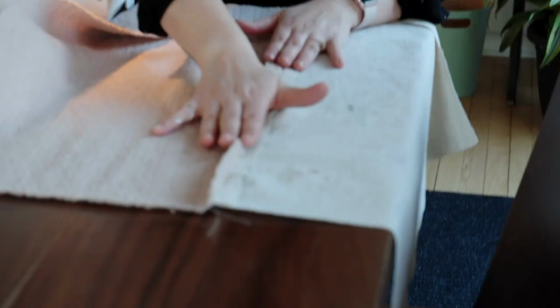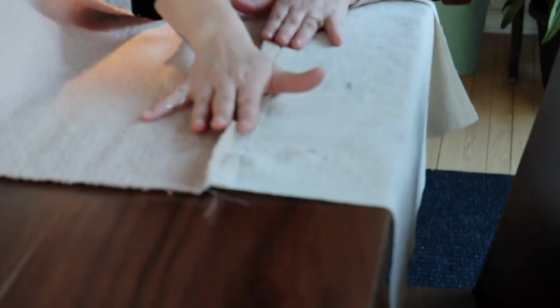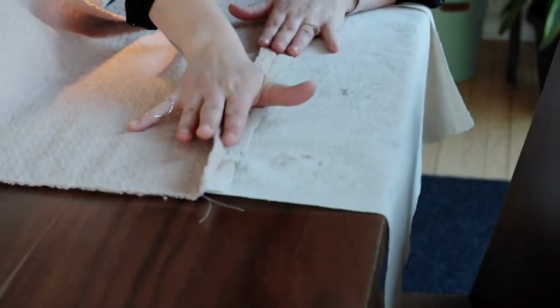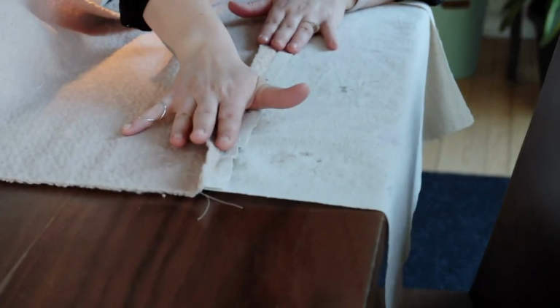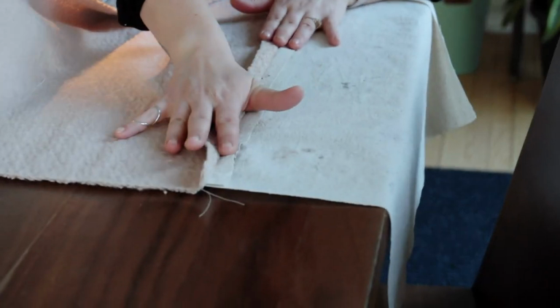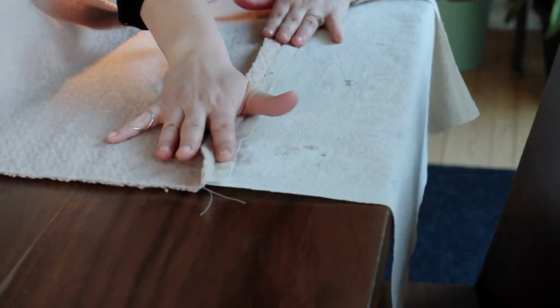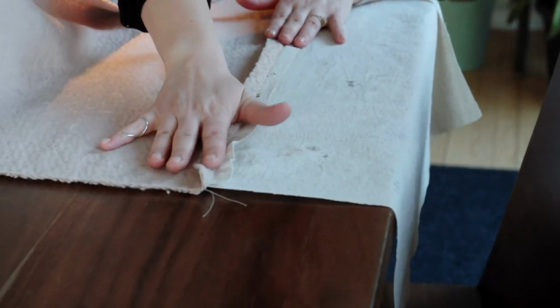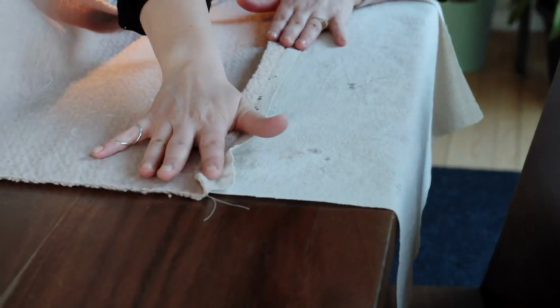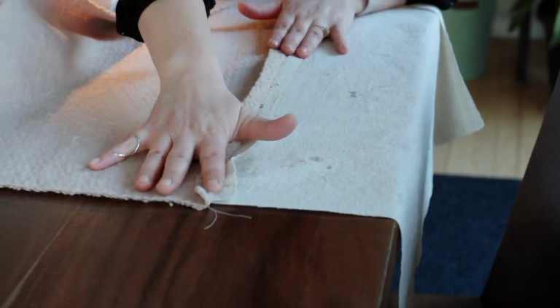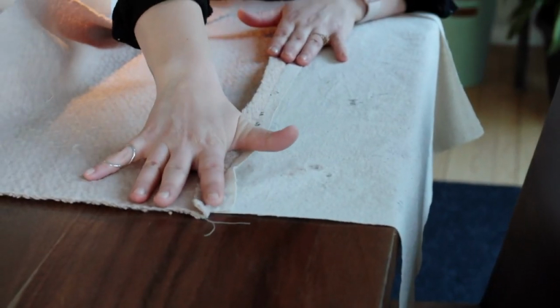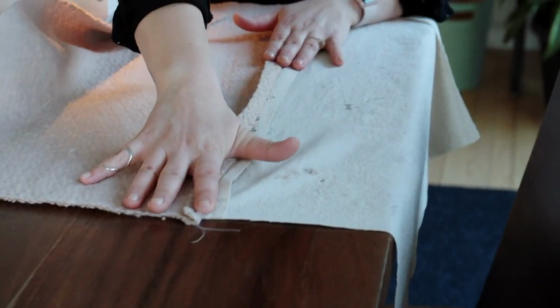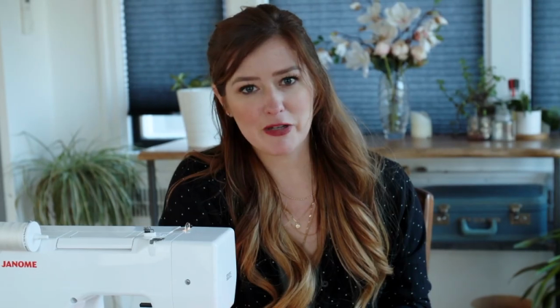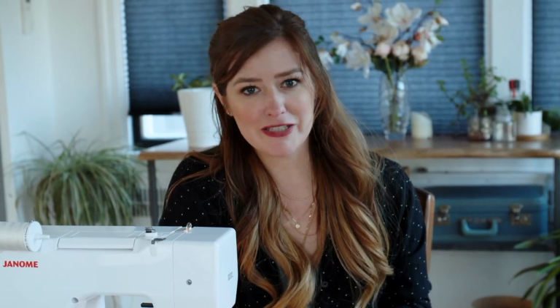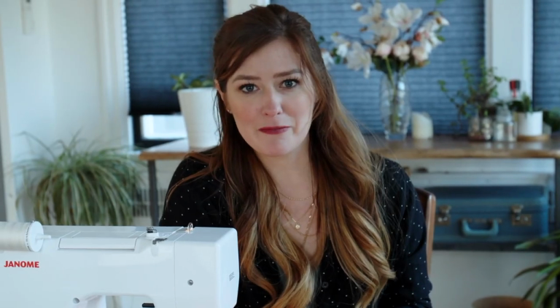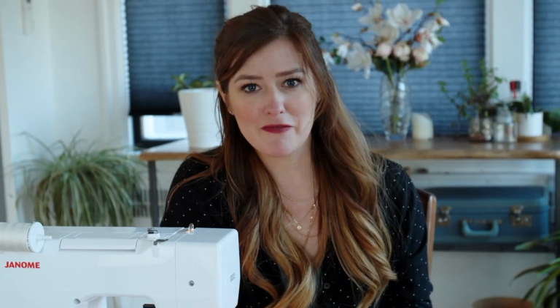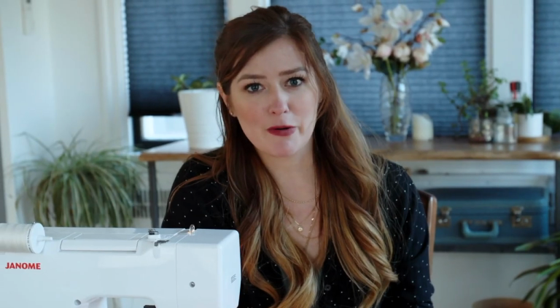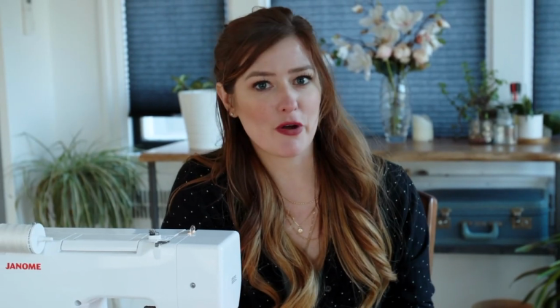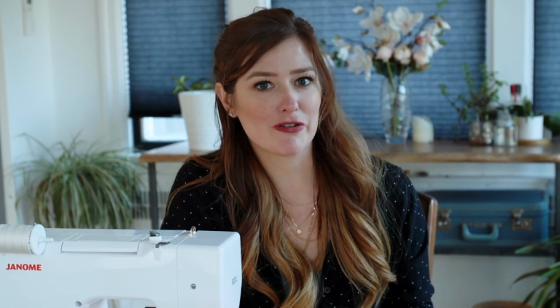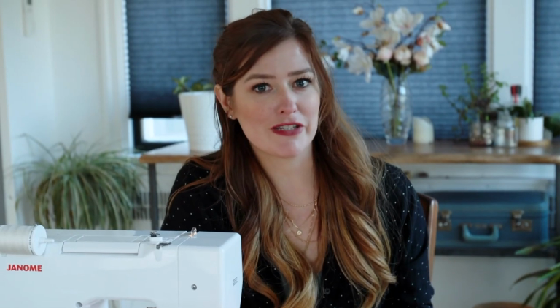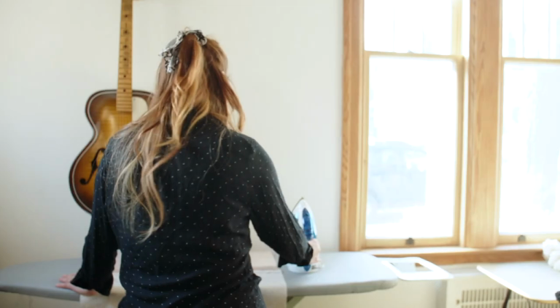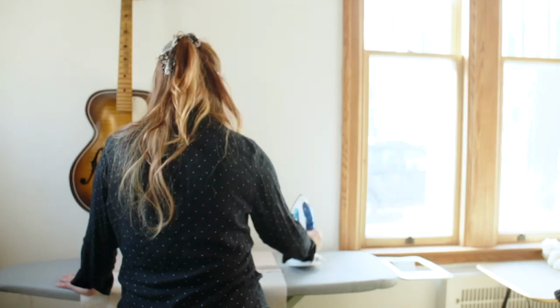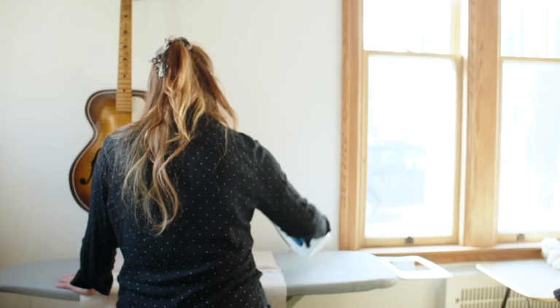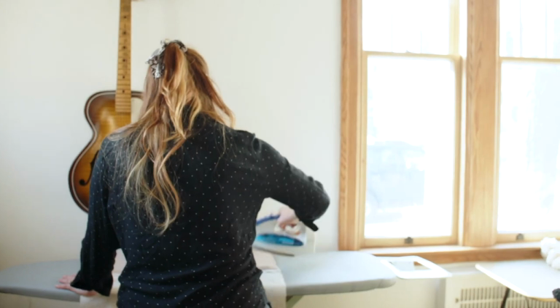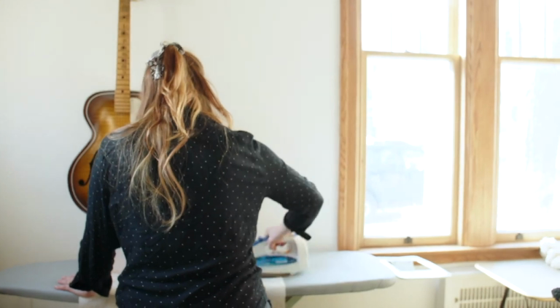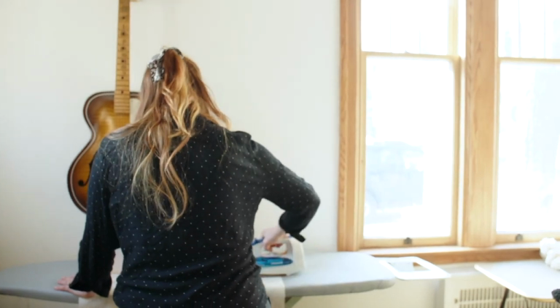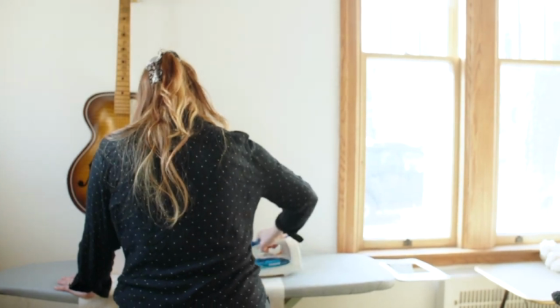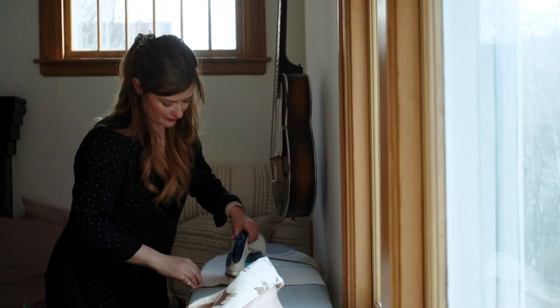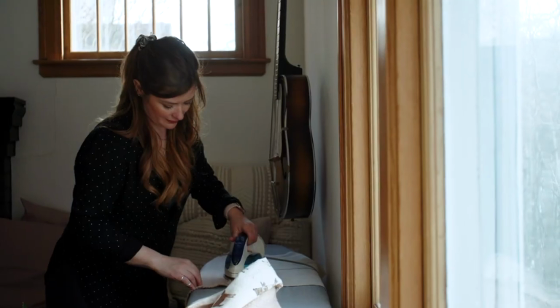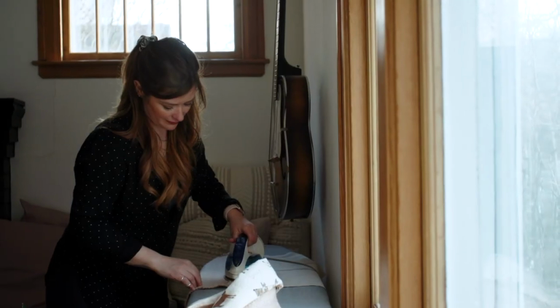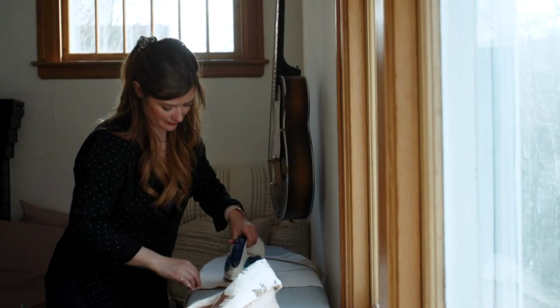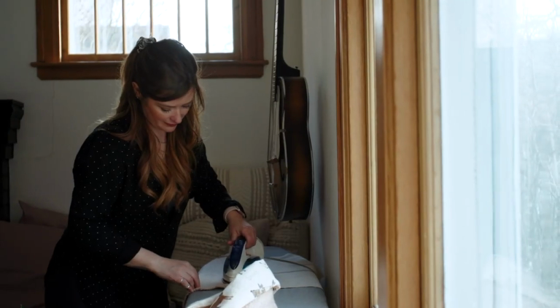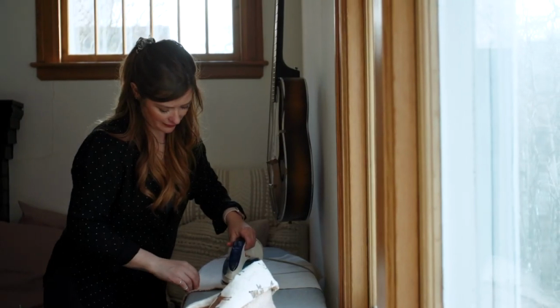Now that my basting stitch is done, I'm going to take my fabric over to the ironing board and iron my seams flat.